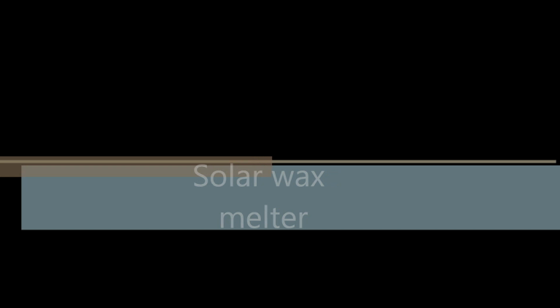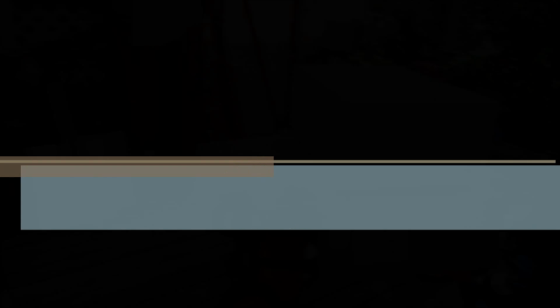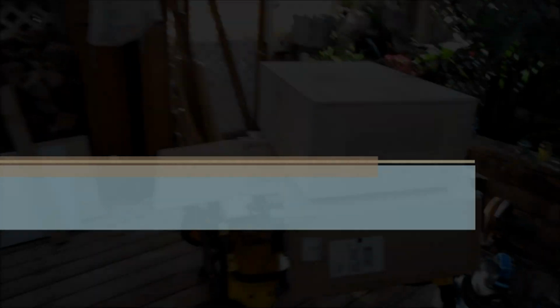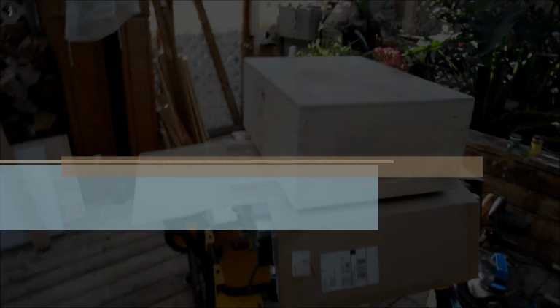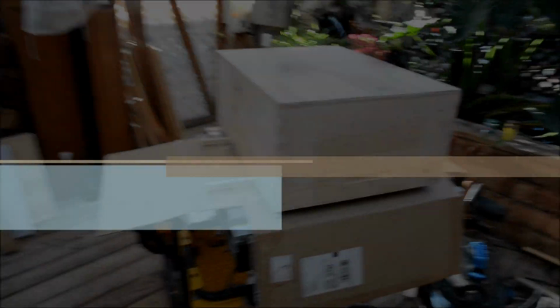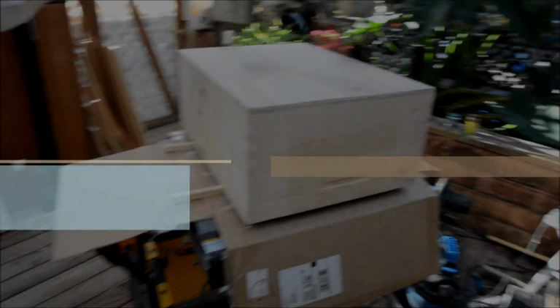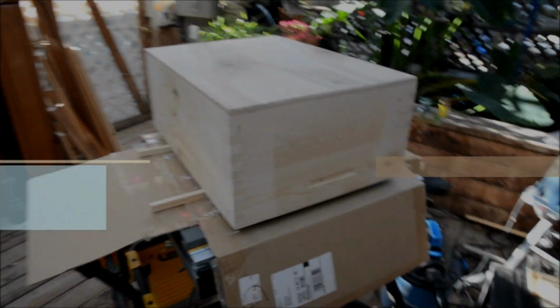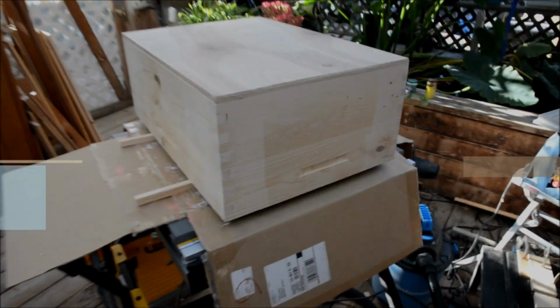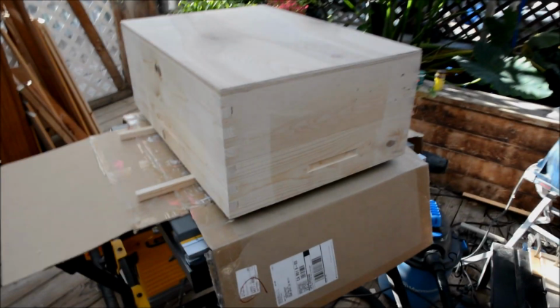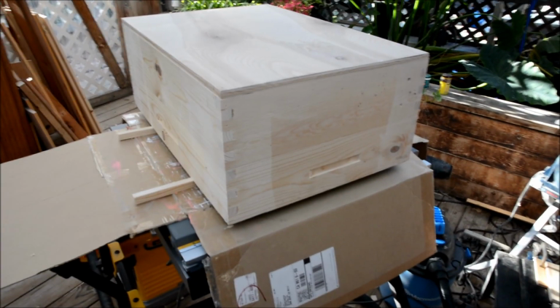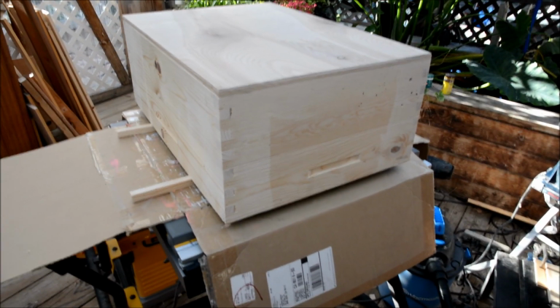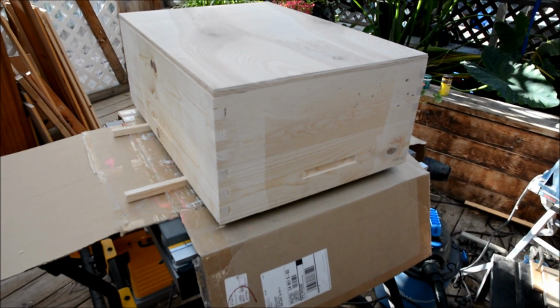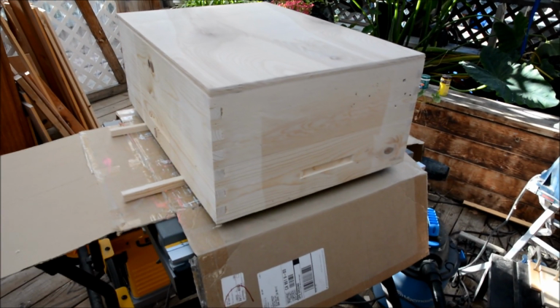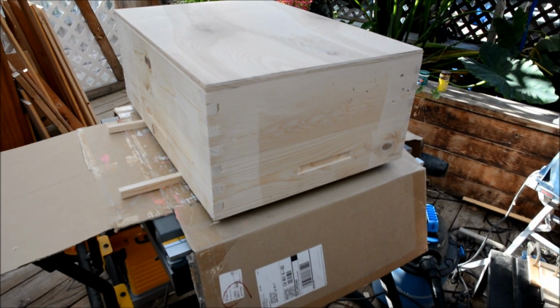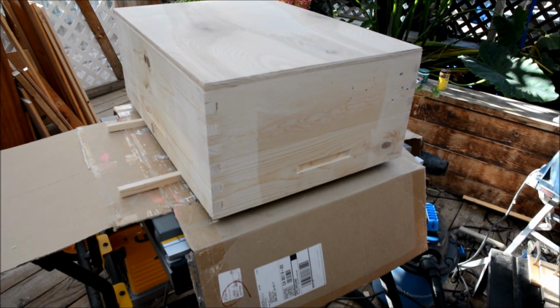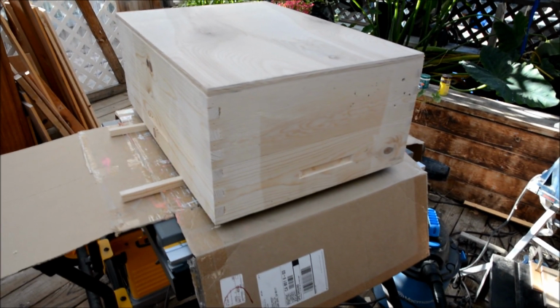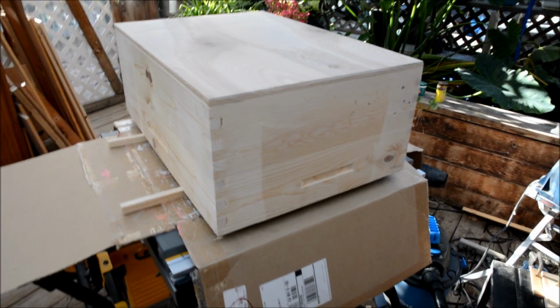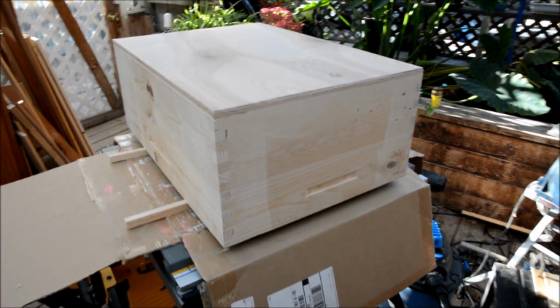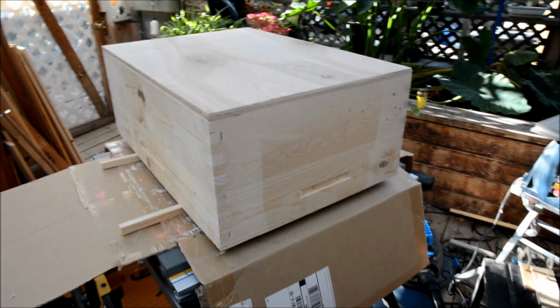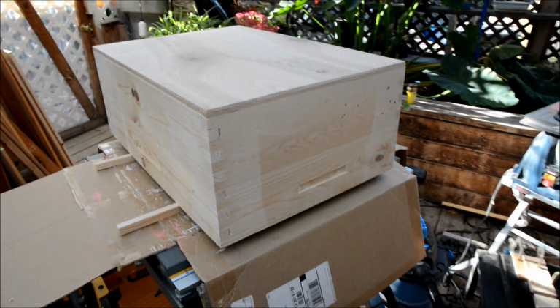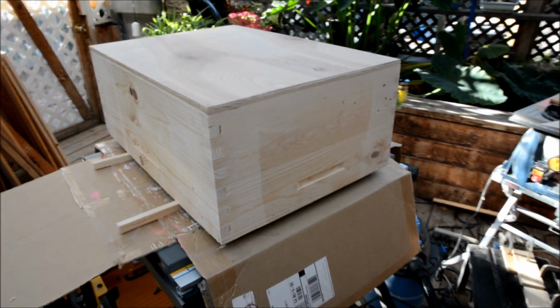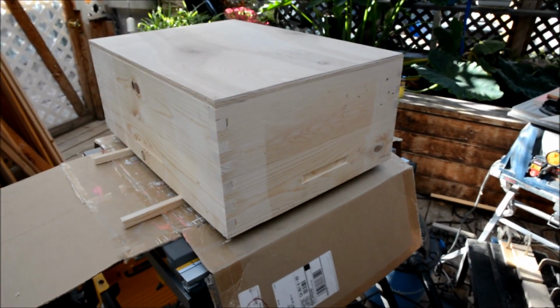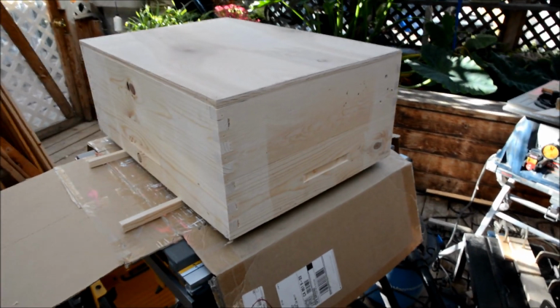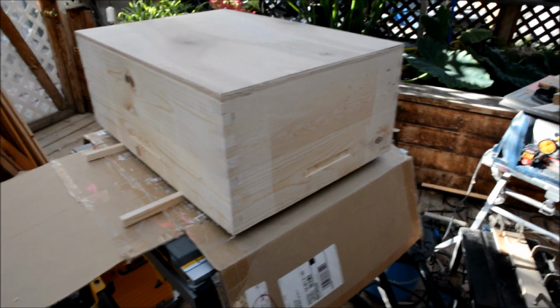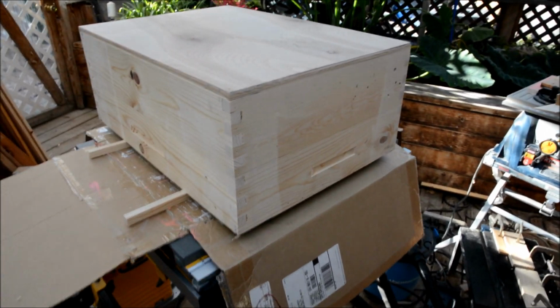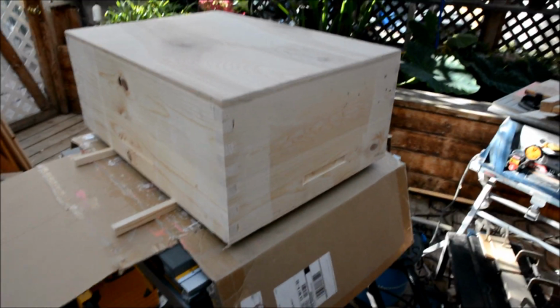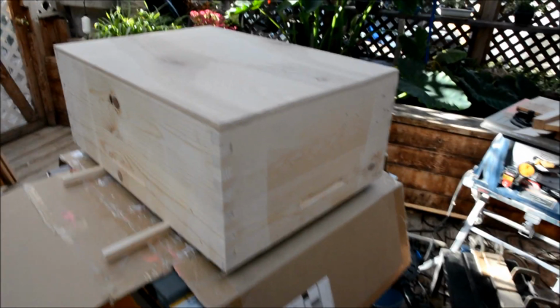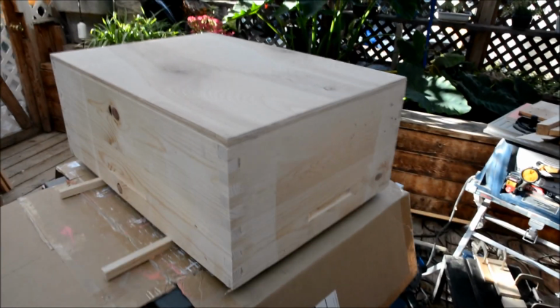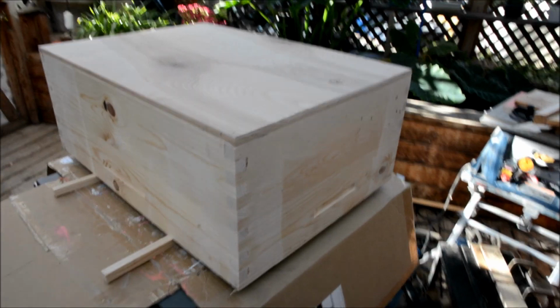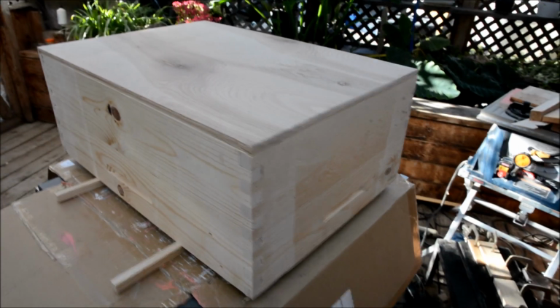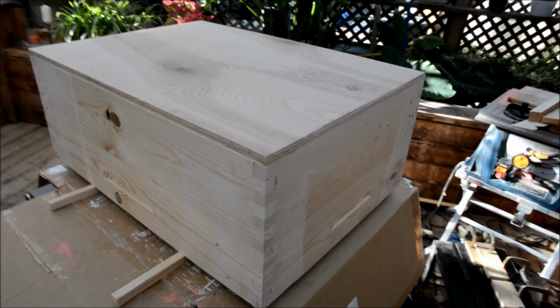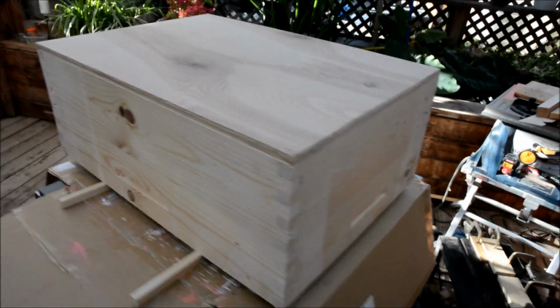Today I made this — the same thing, using my box joint jig.